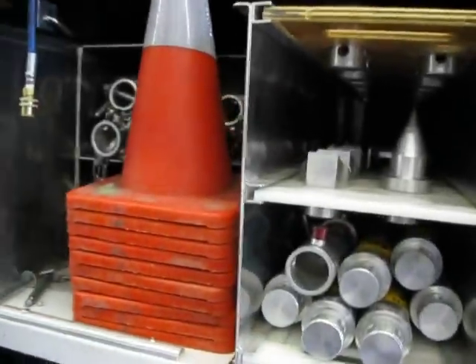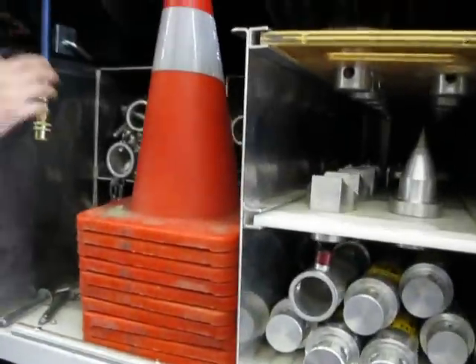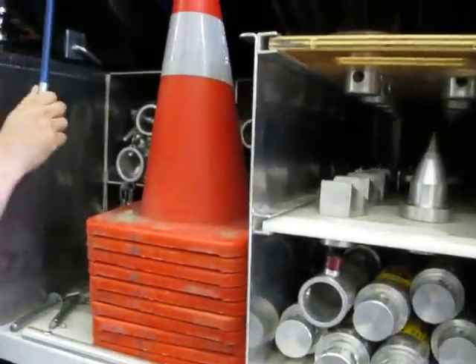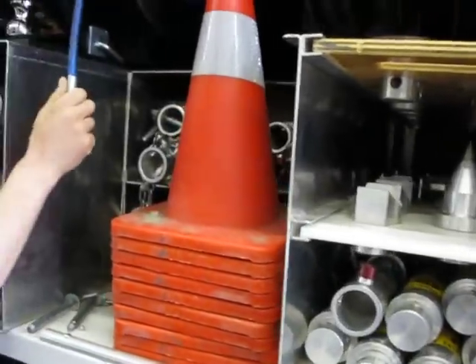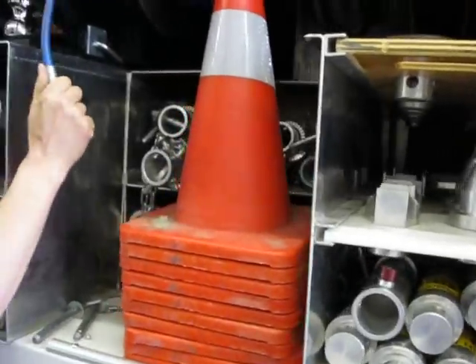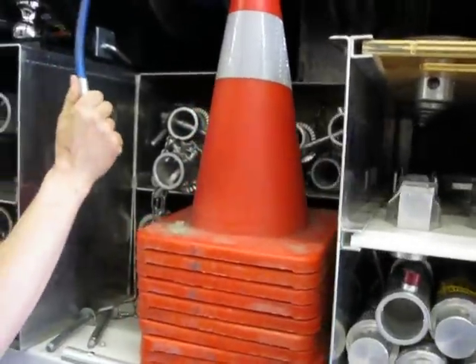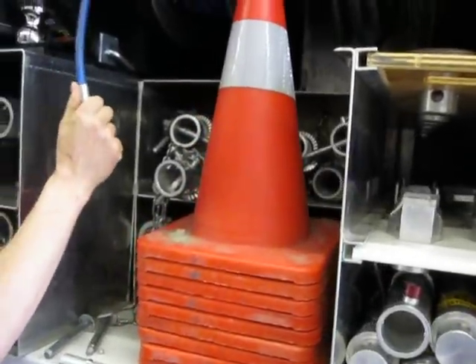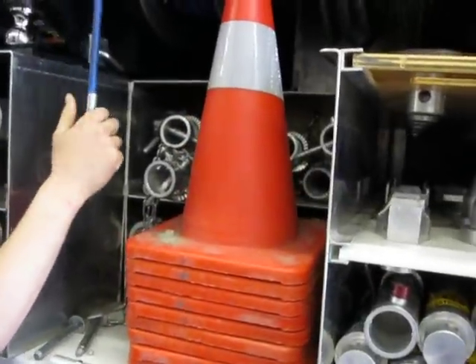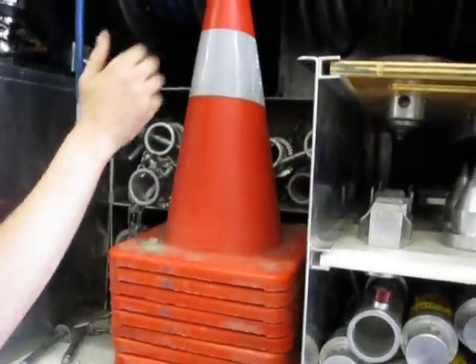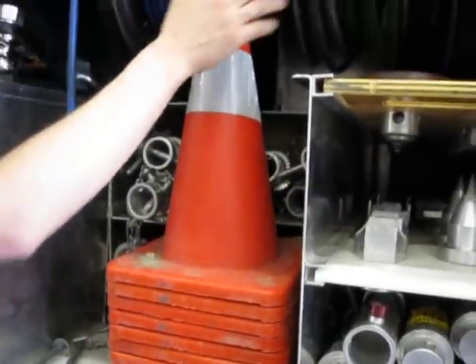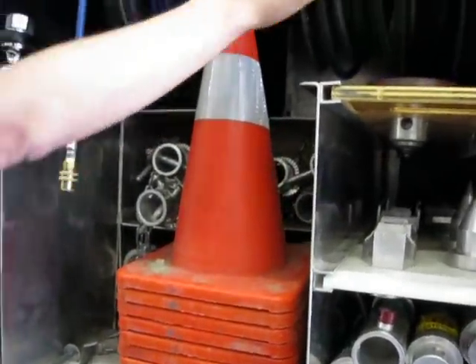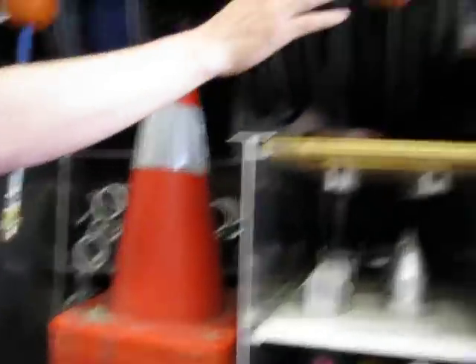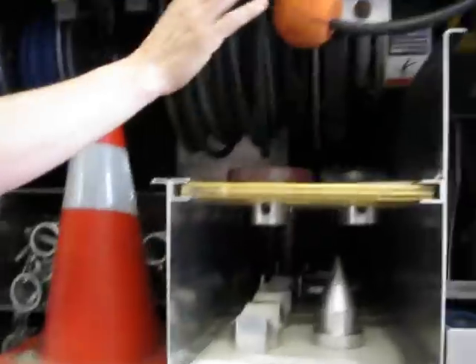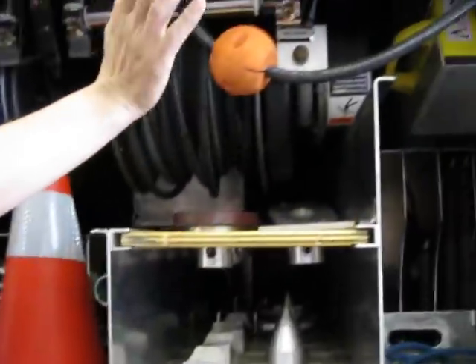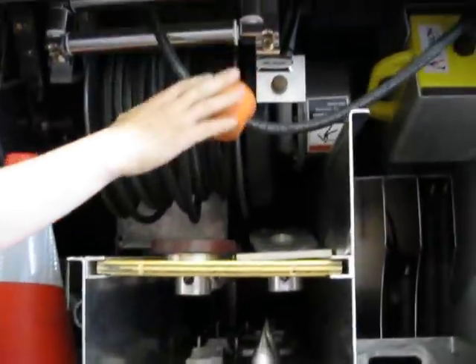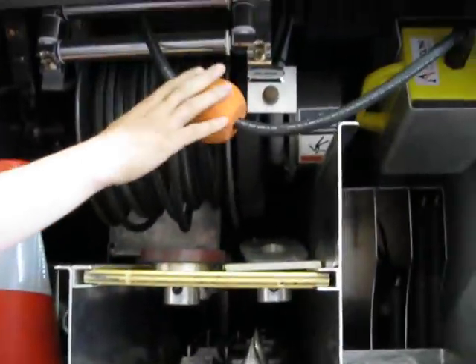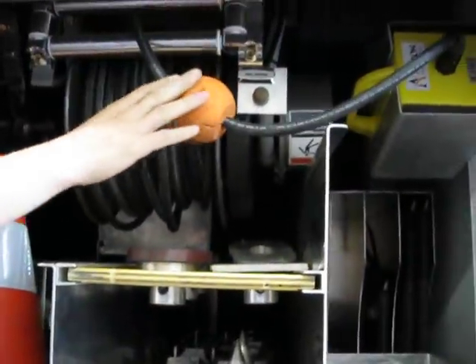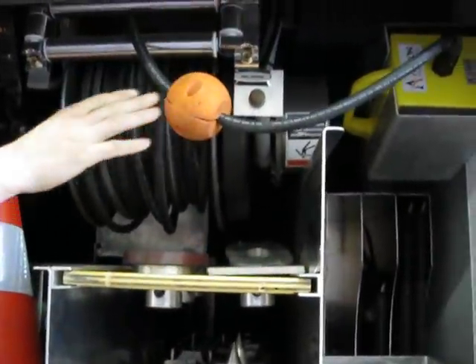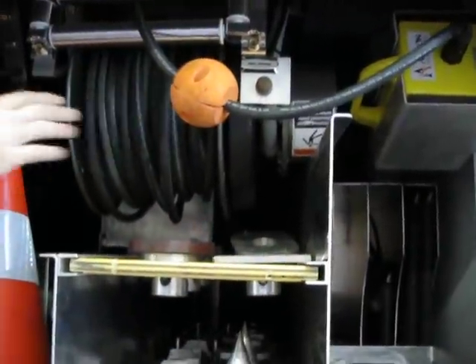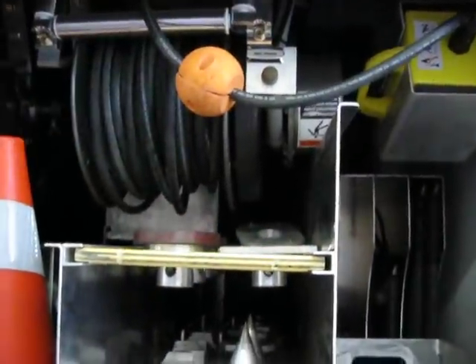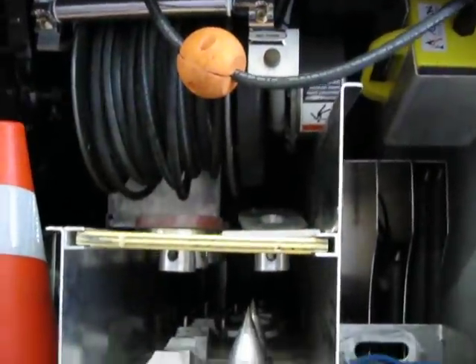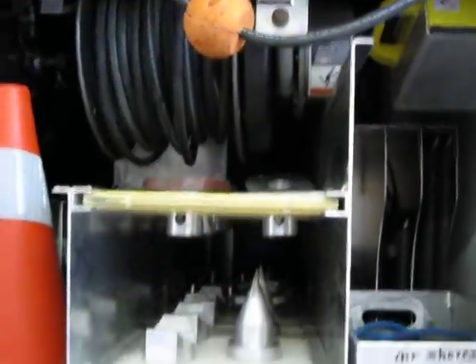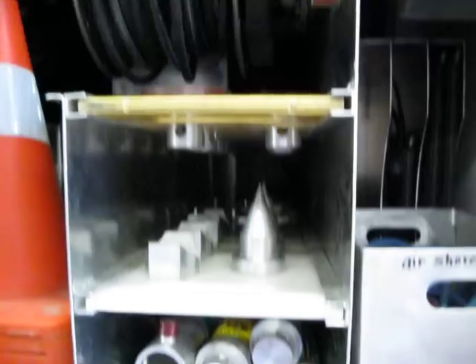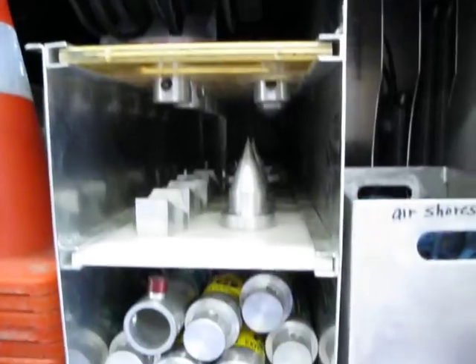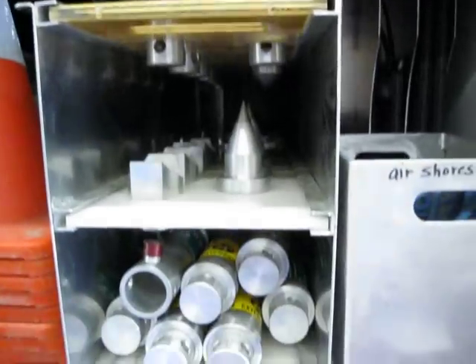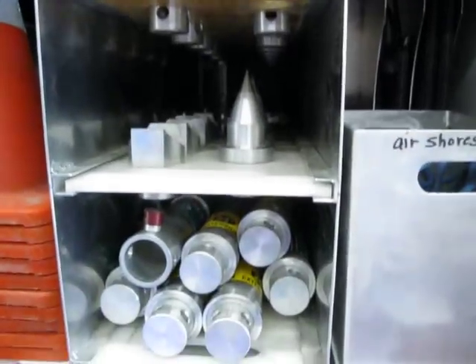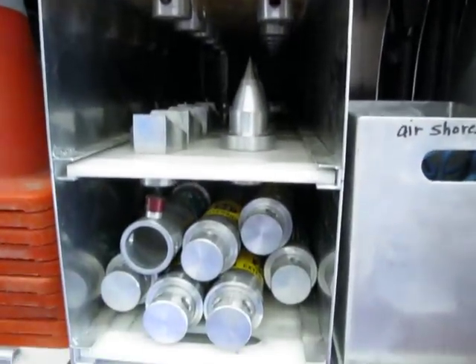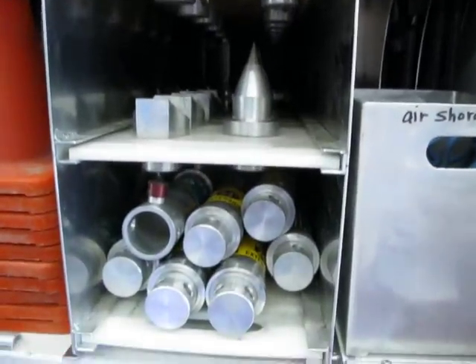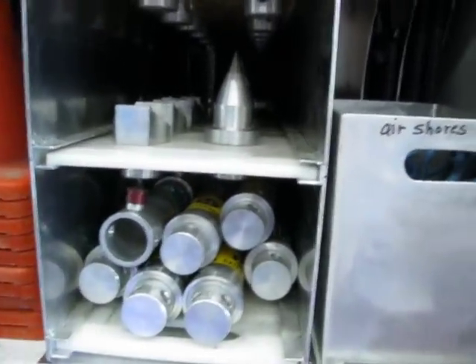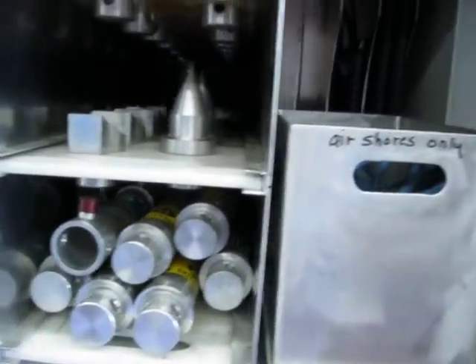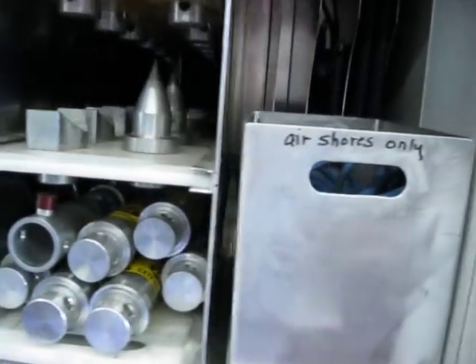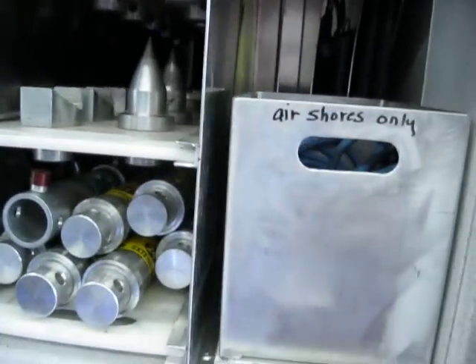We've got a large onboard compressor and a large onboard power generator.